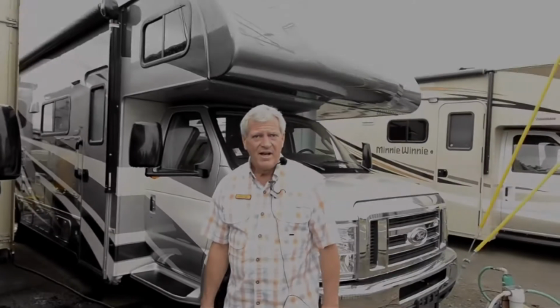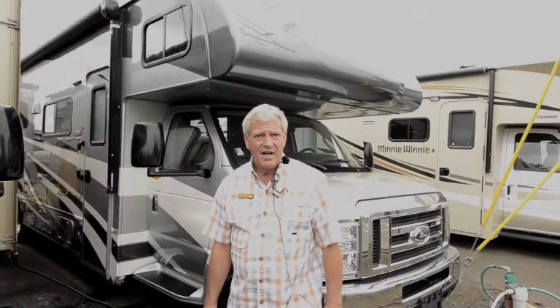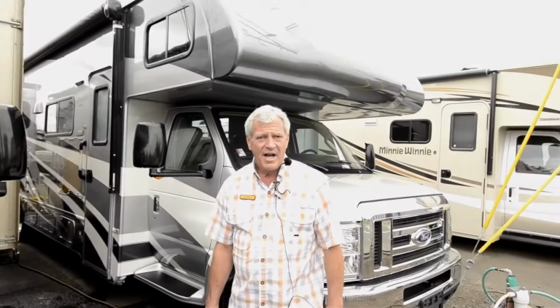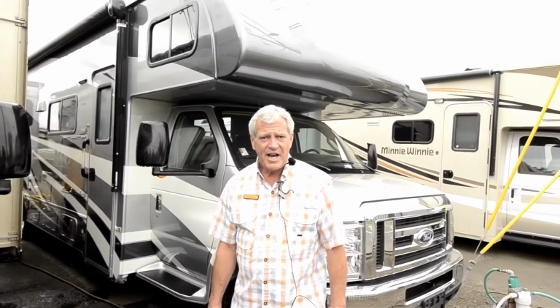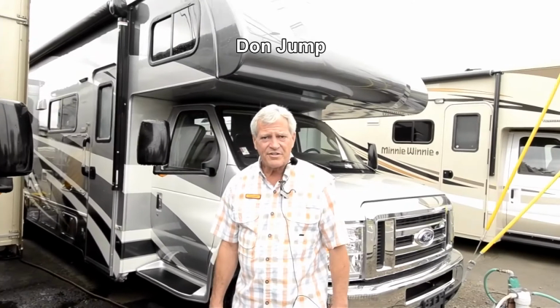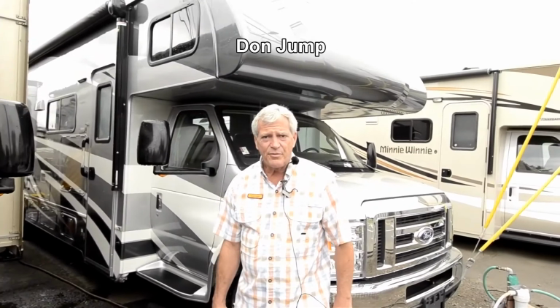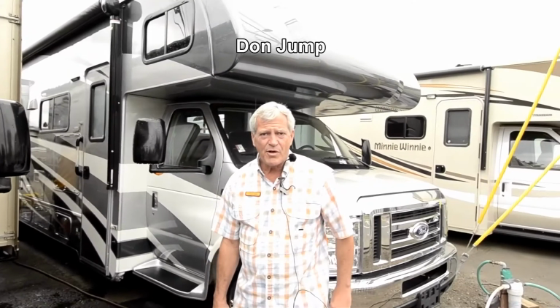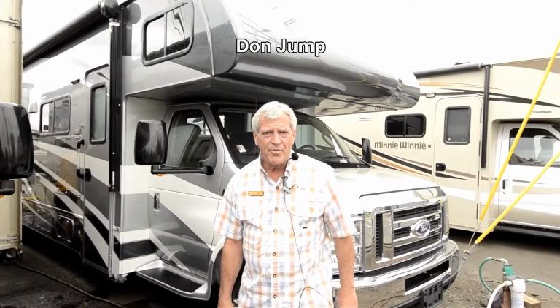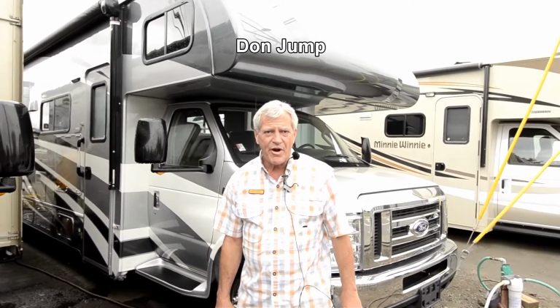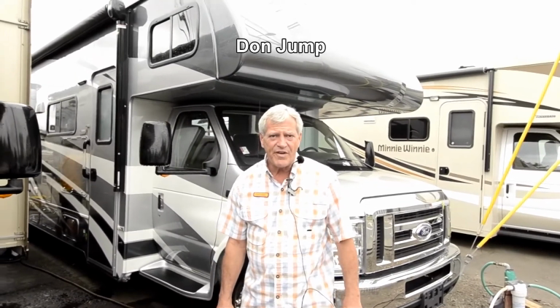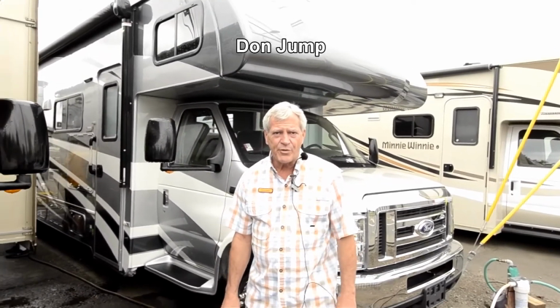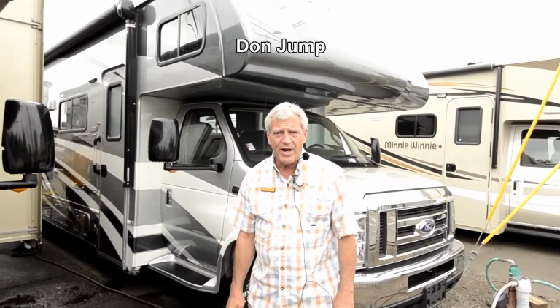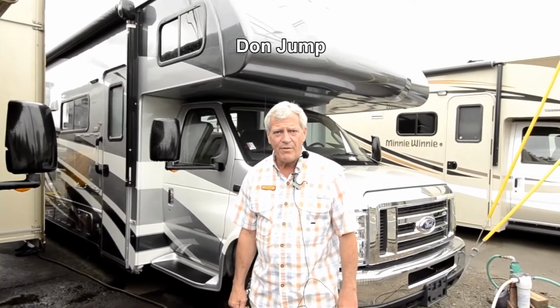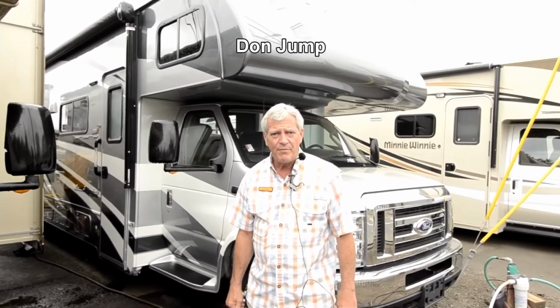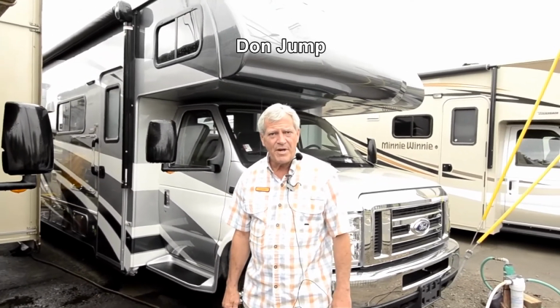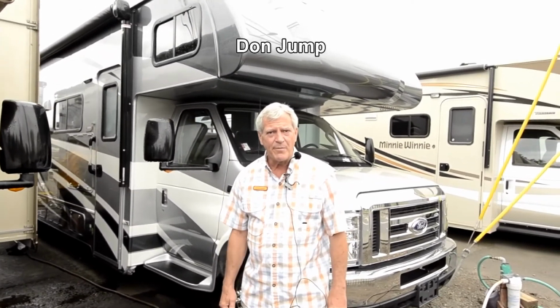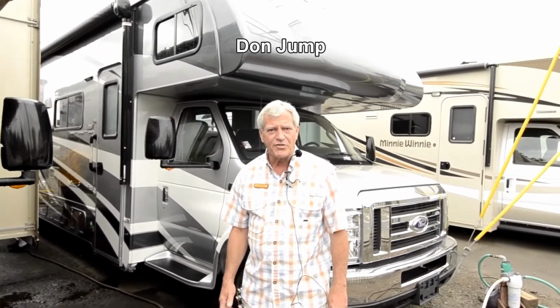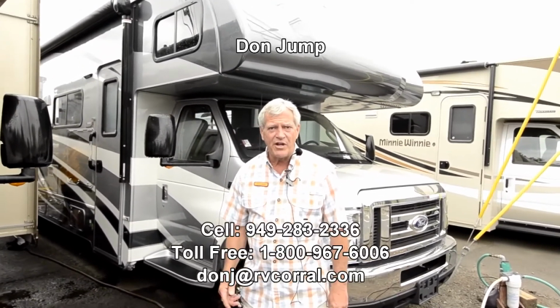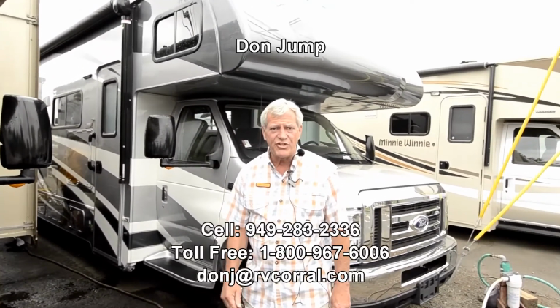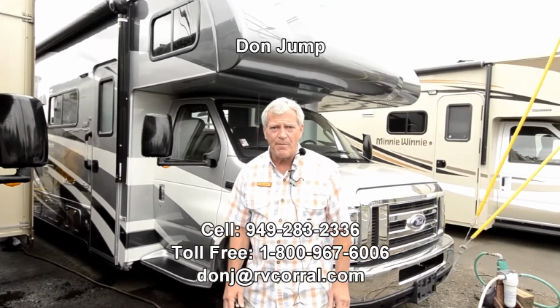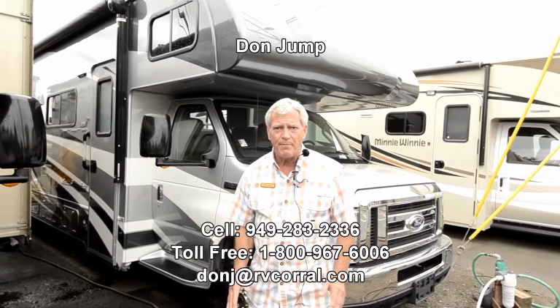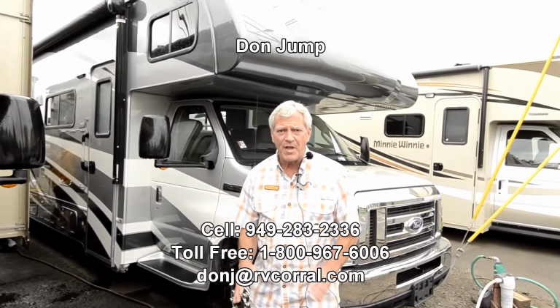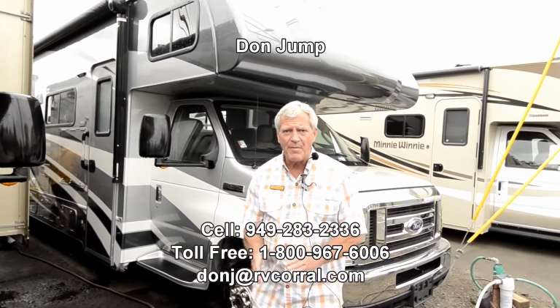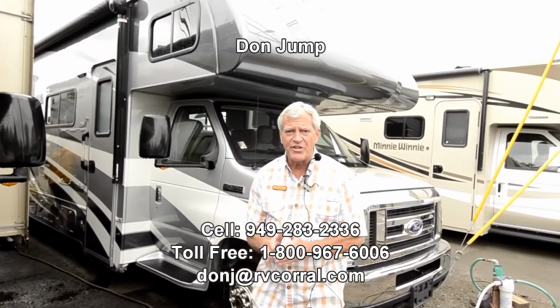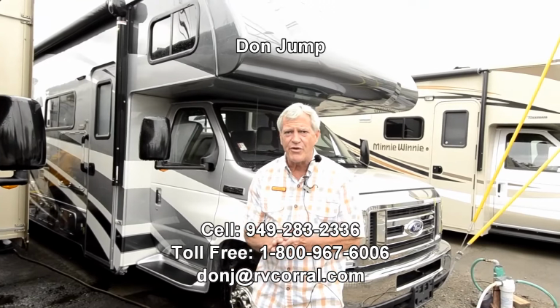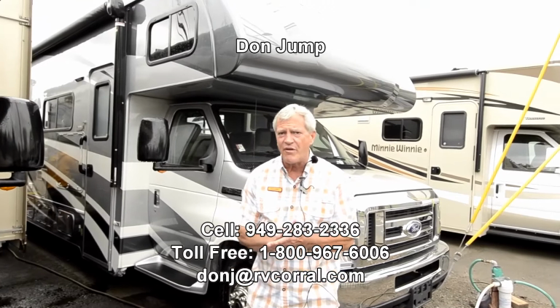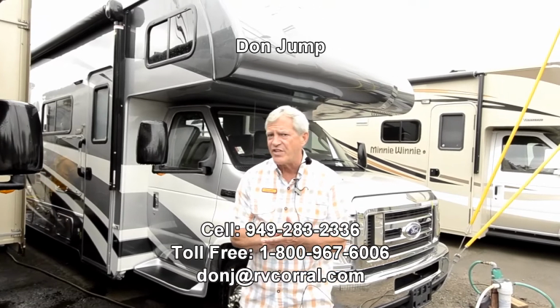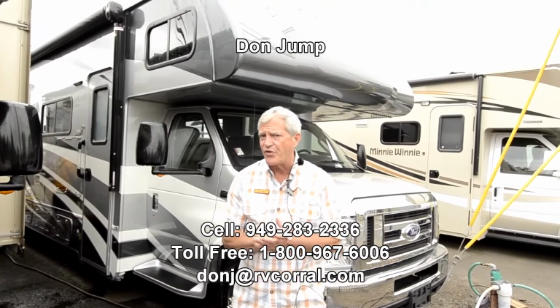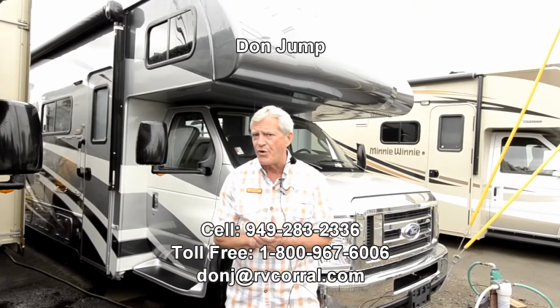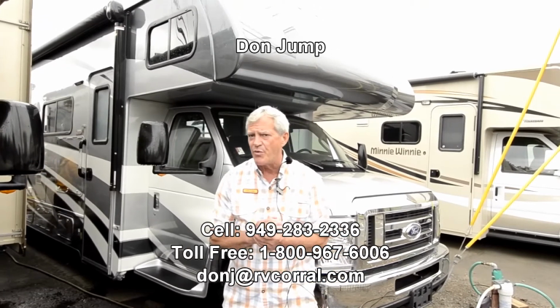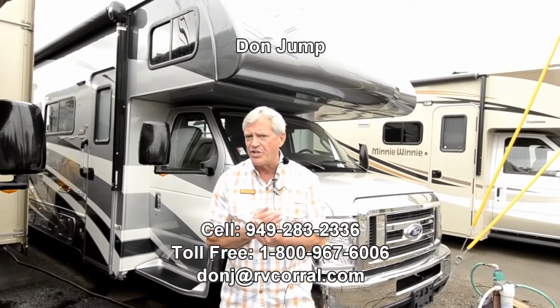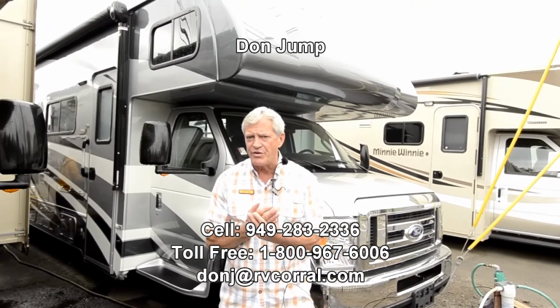Hi guys, welcome to the RV Corral. My name is Don Jump, and I've been selling RVs for 31 years.